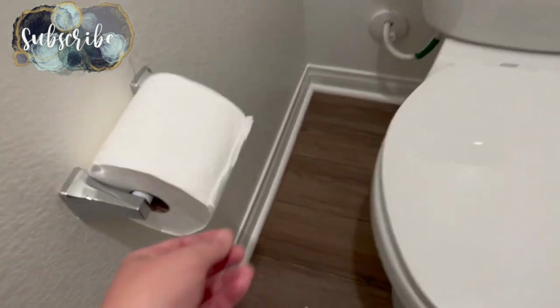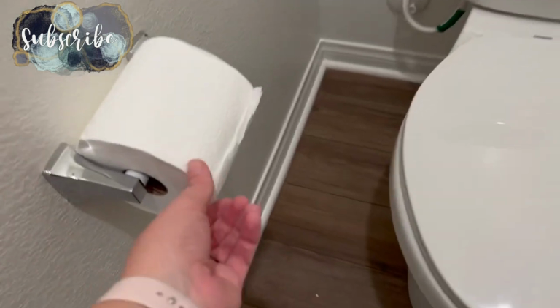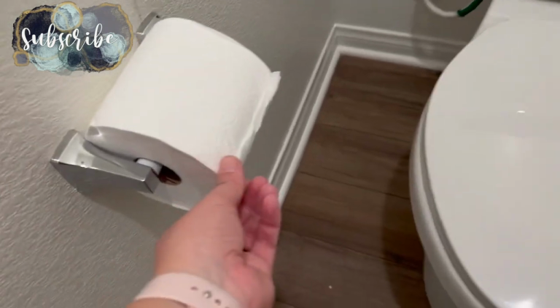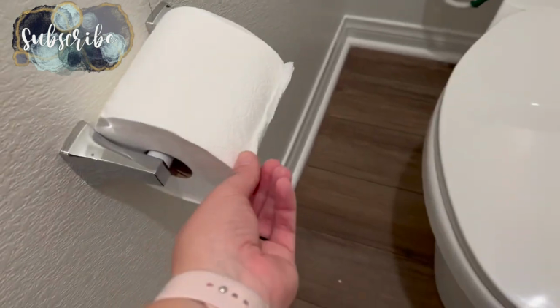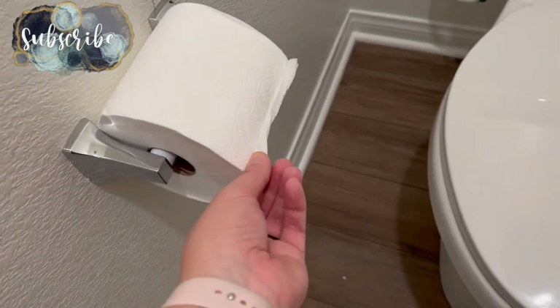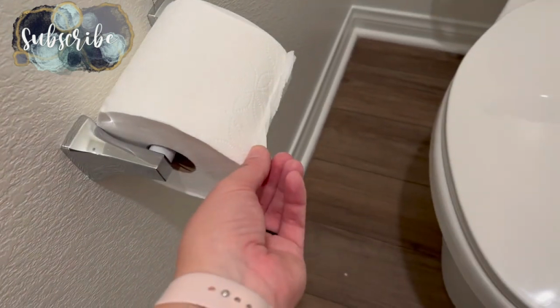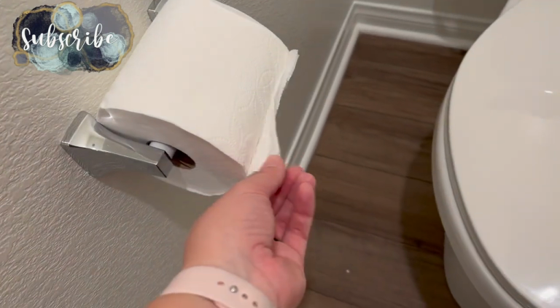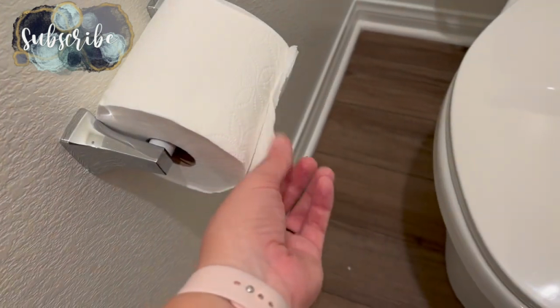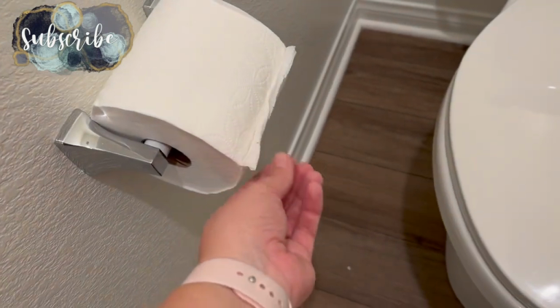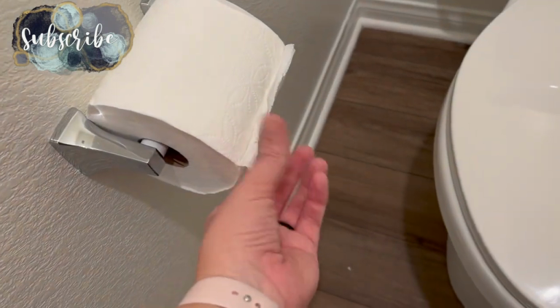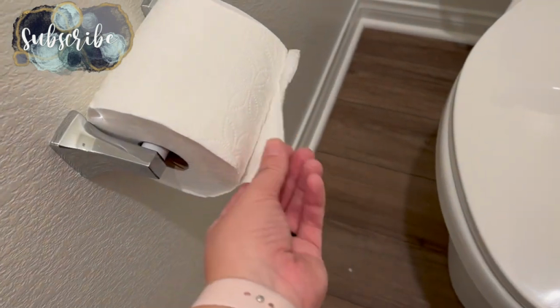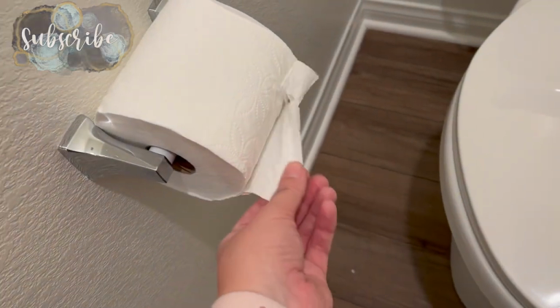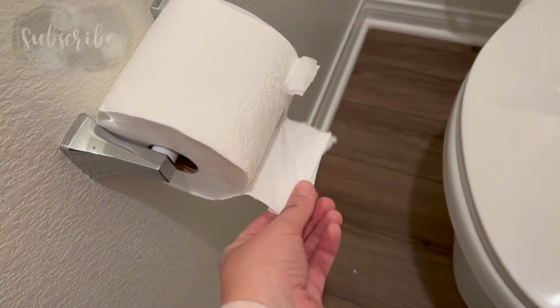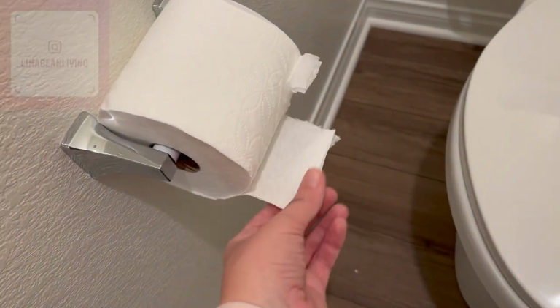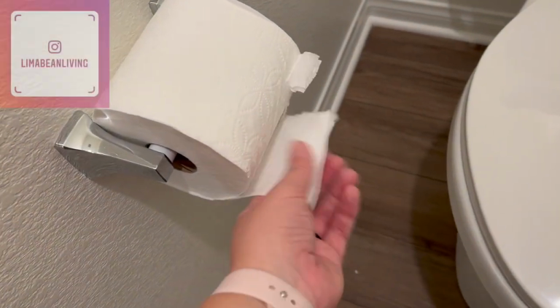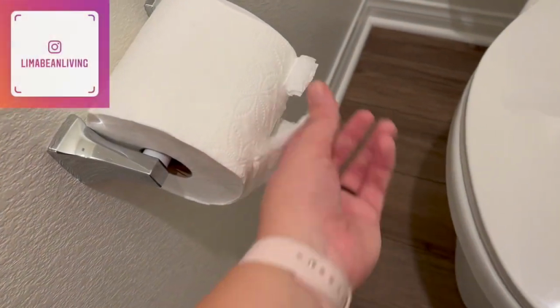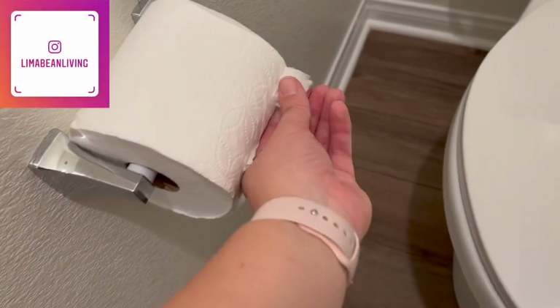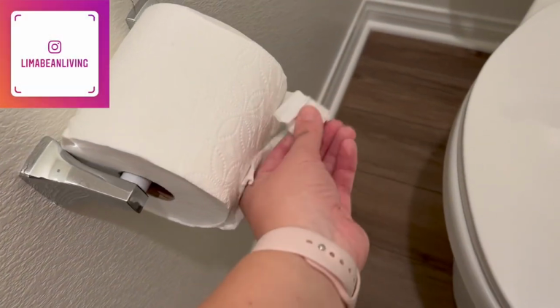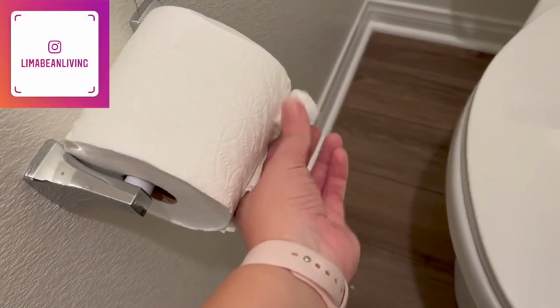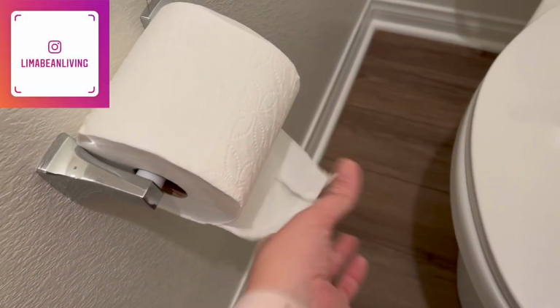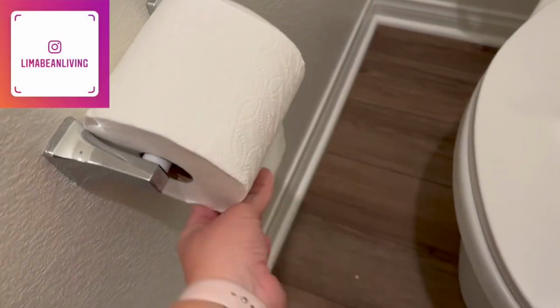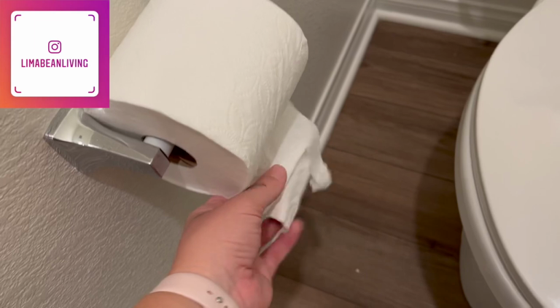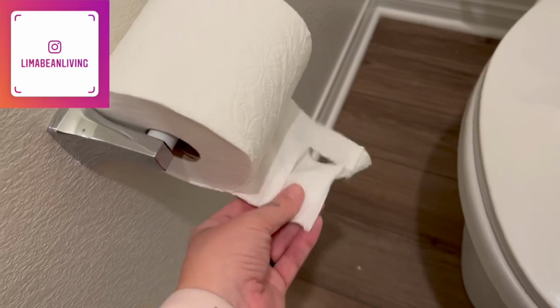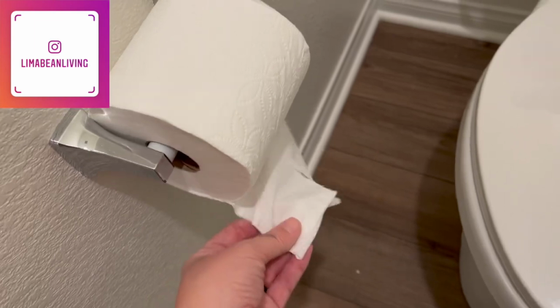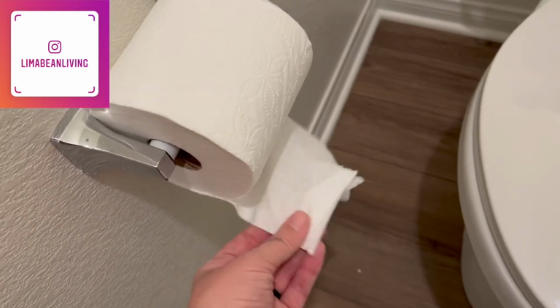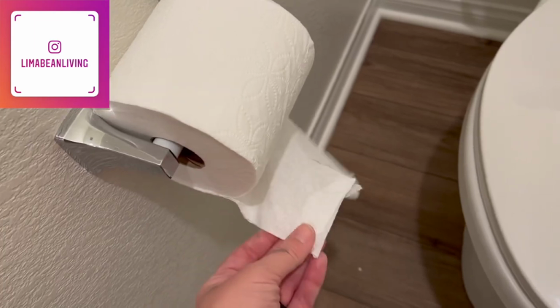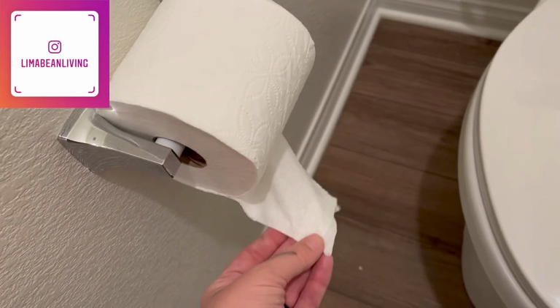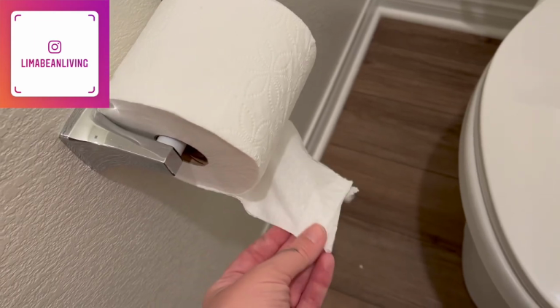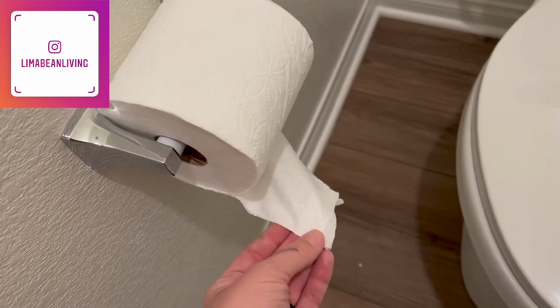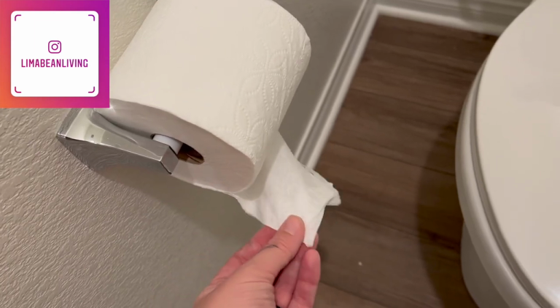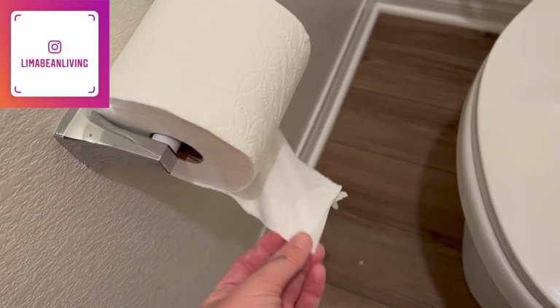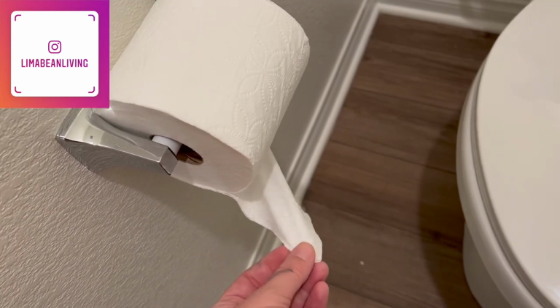Do you guys have this war with your husbands too? The toilet paper doesn't go like this — this is a mullet.